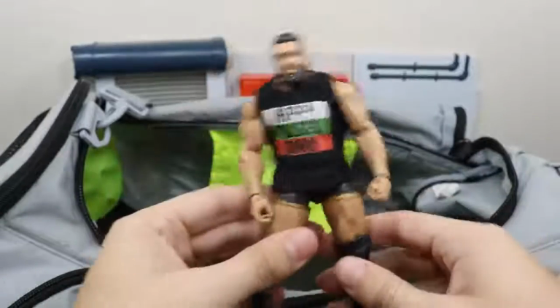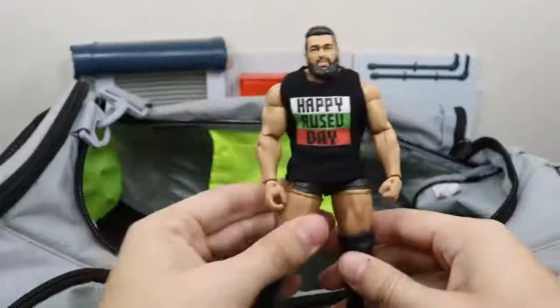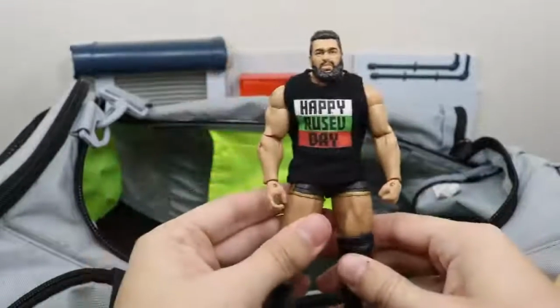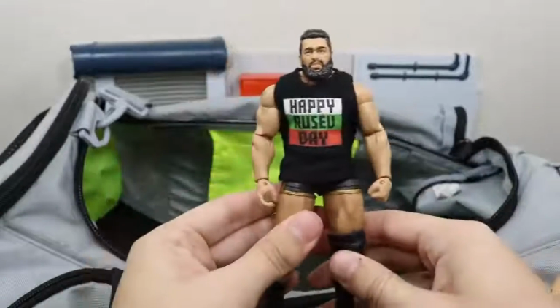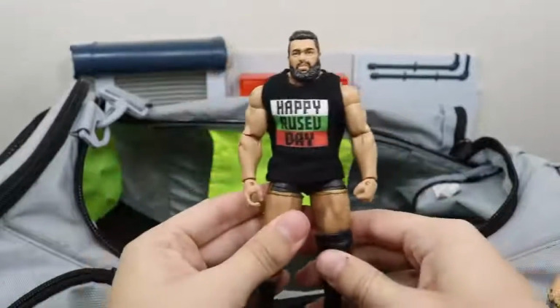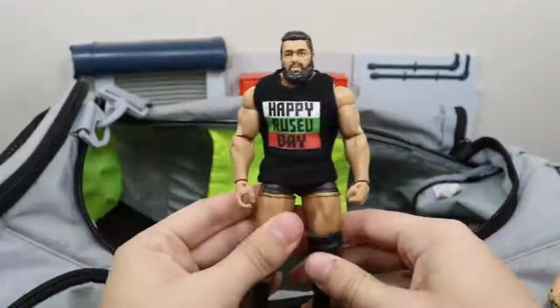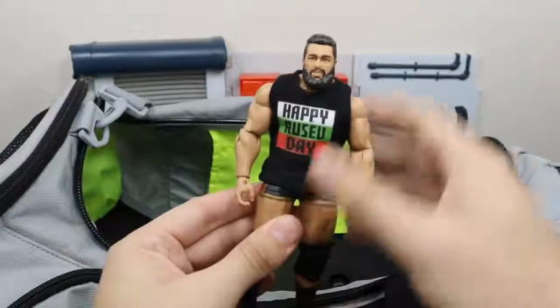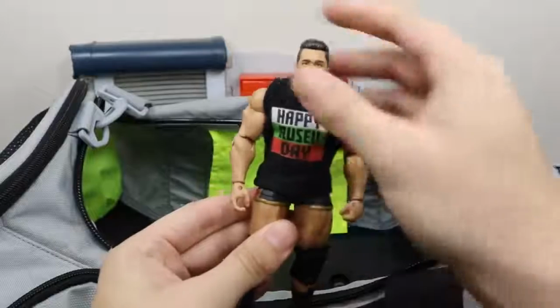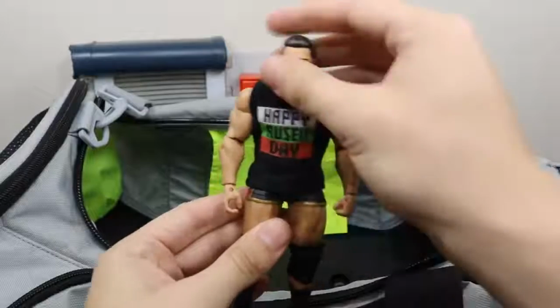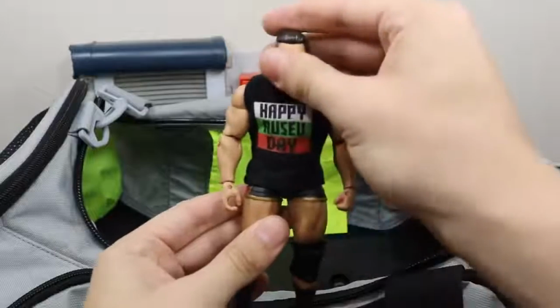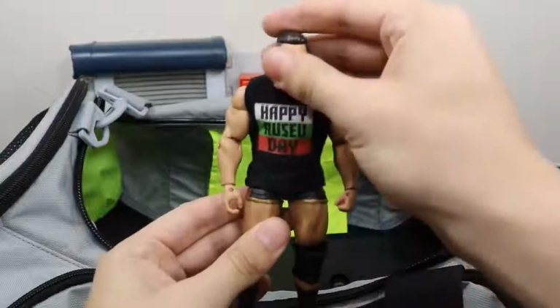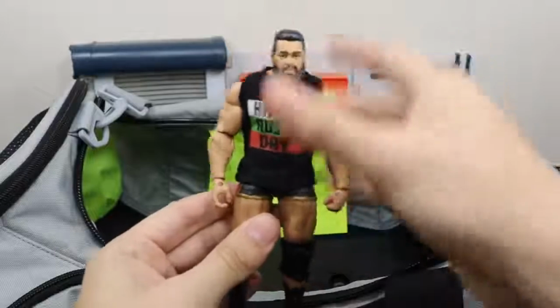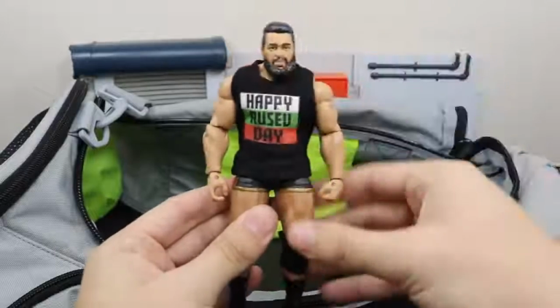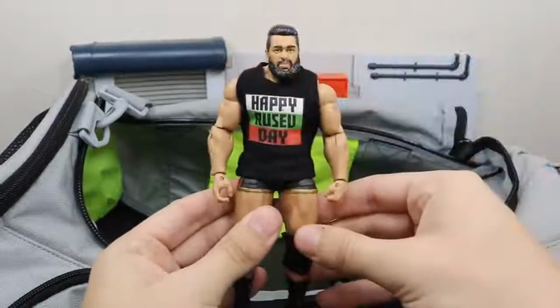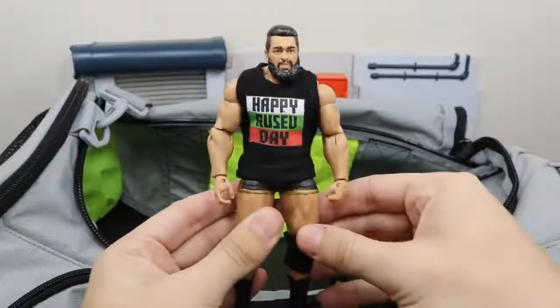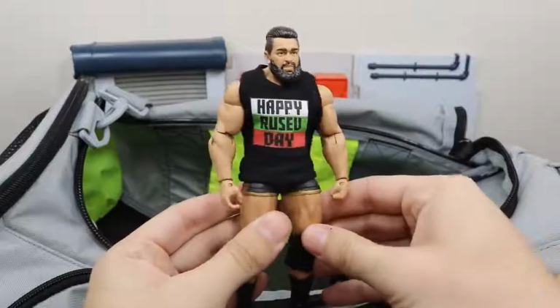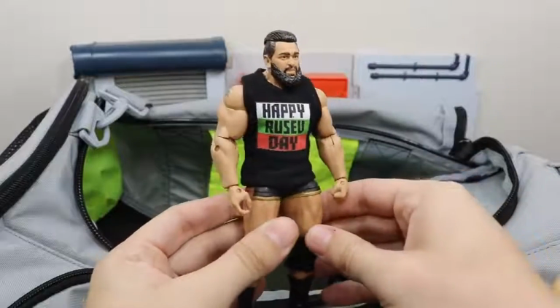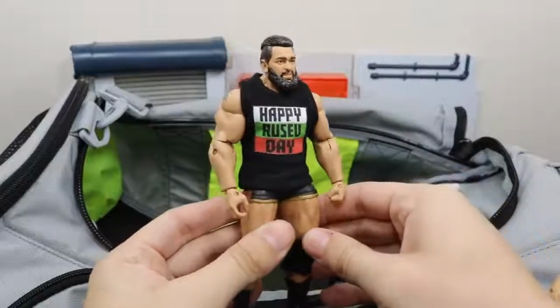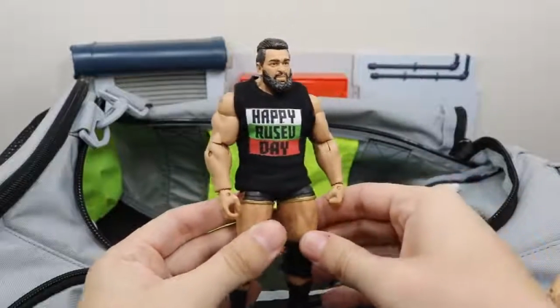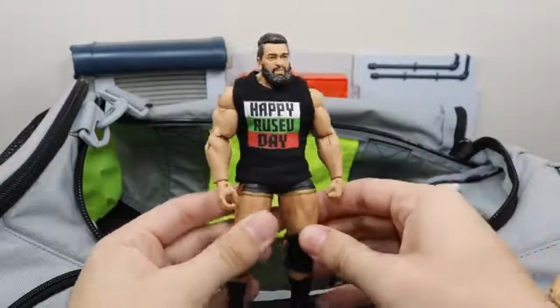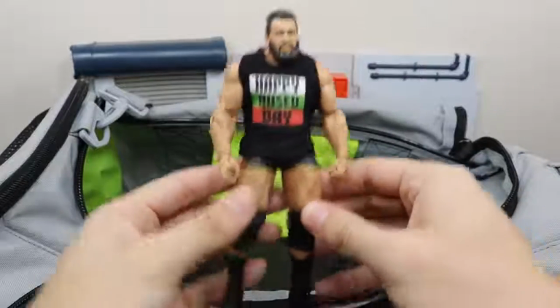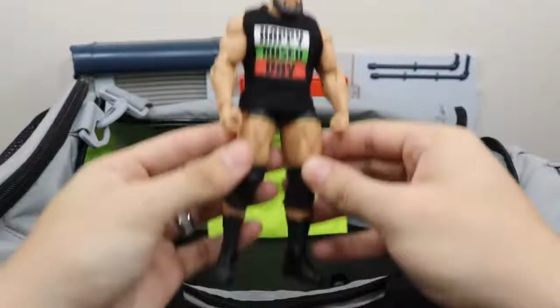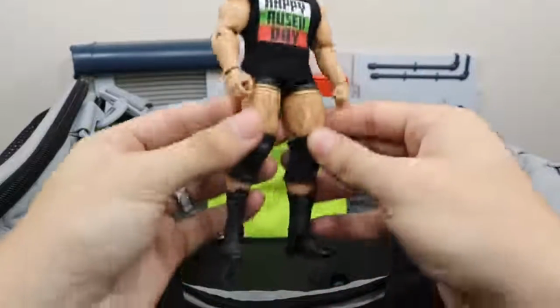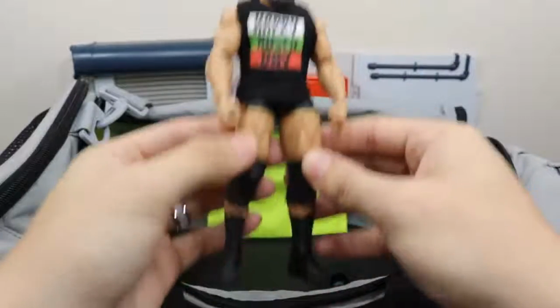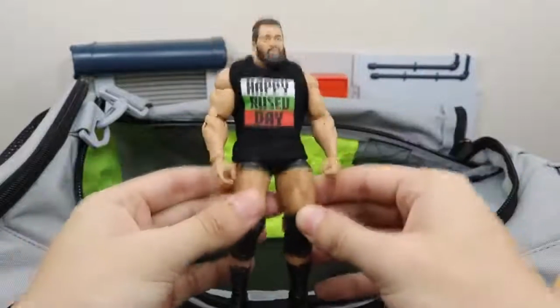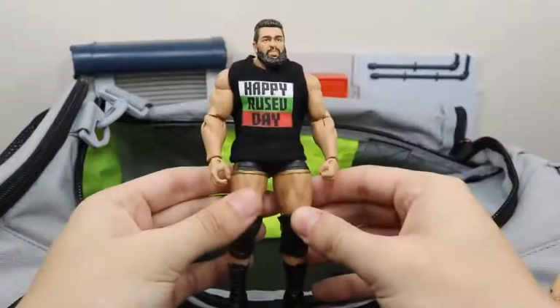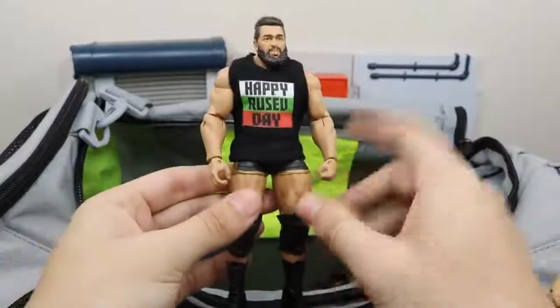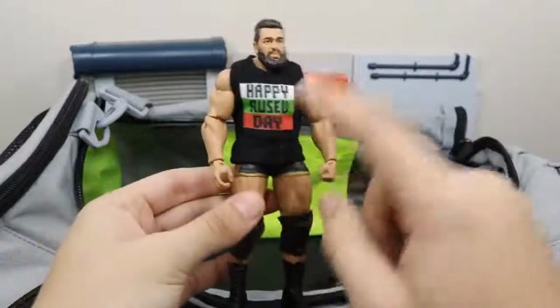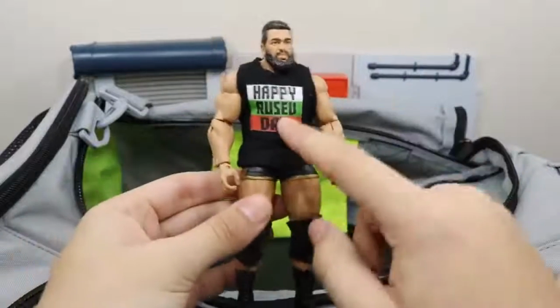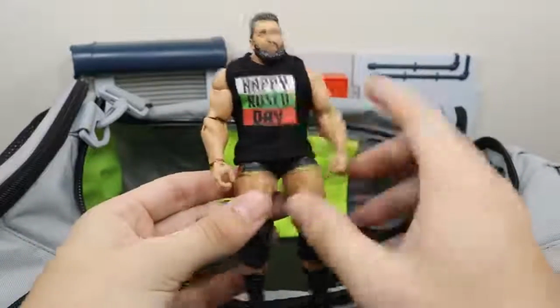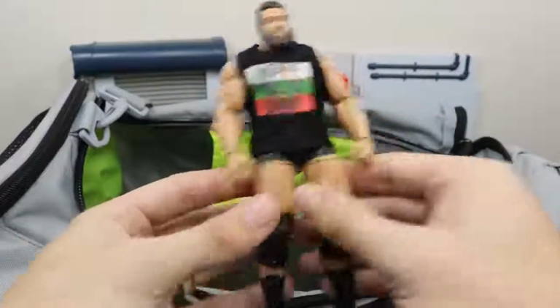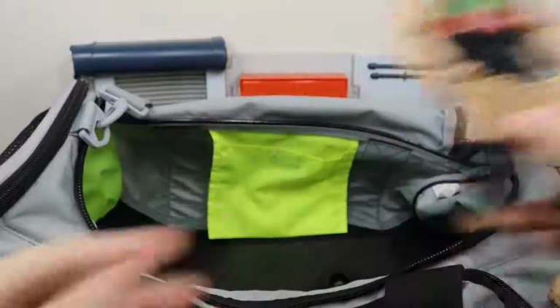We have Happy Rusev Day right here with this custom elite Rusev. Love this figure a lot, love this custom shirt.